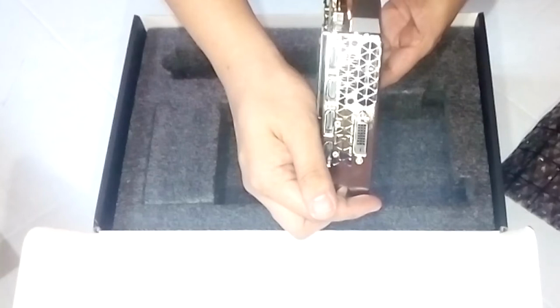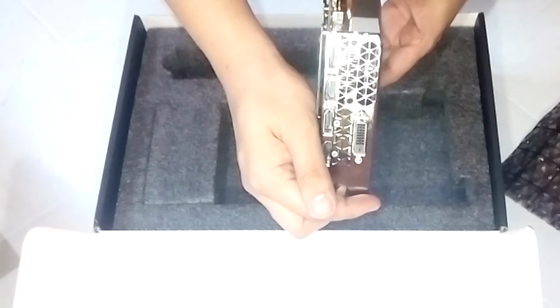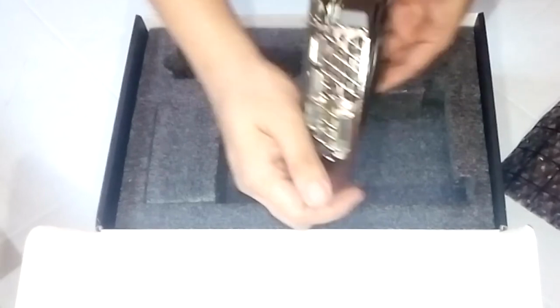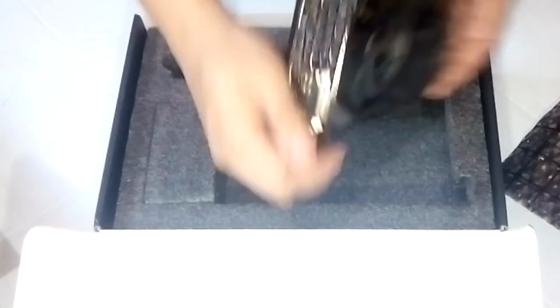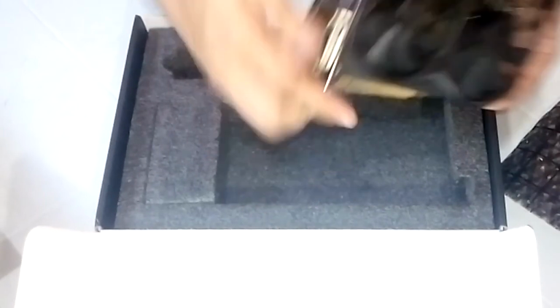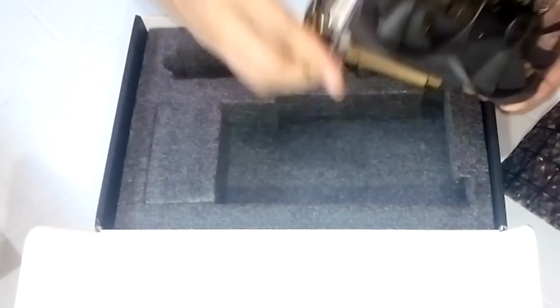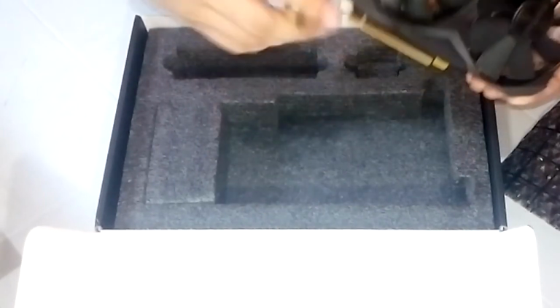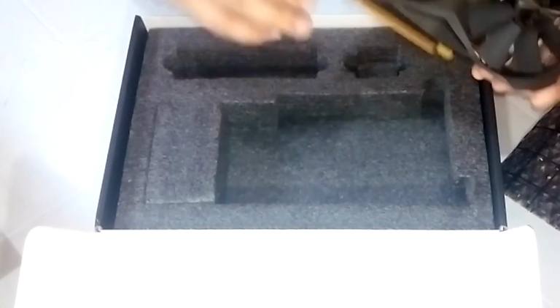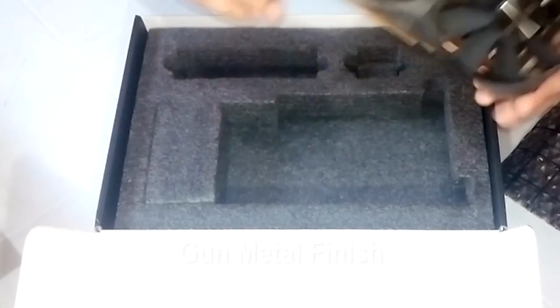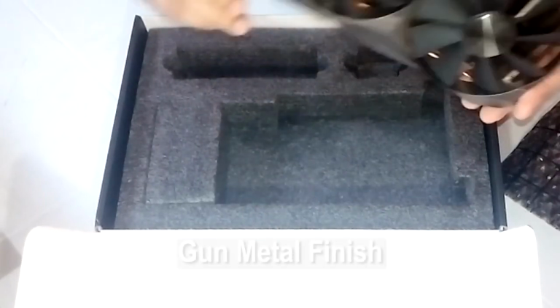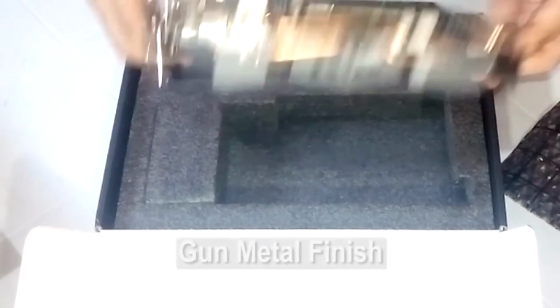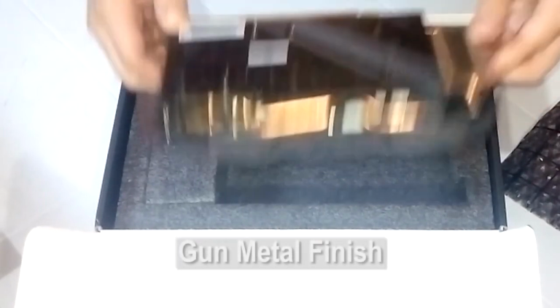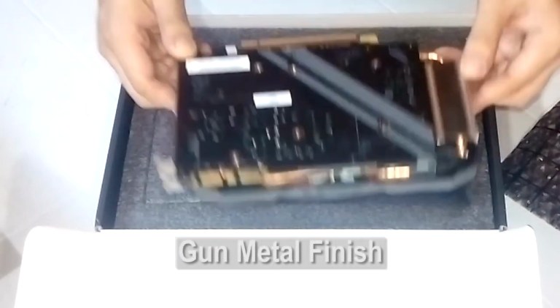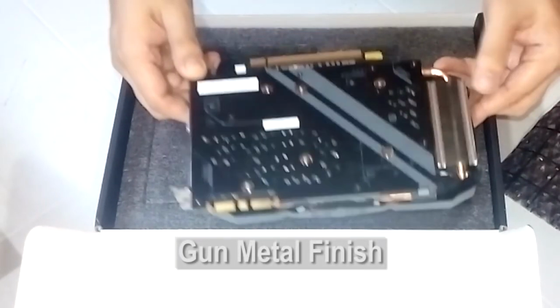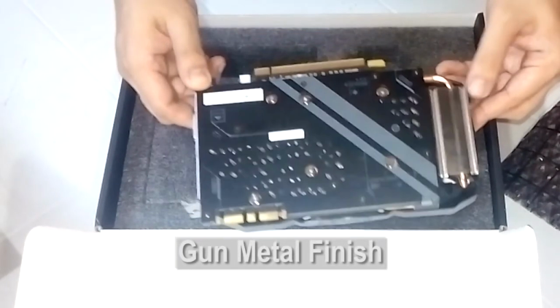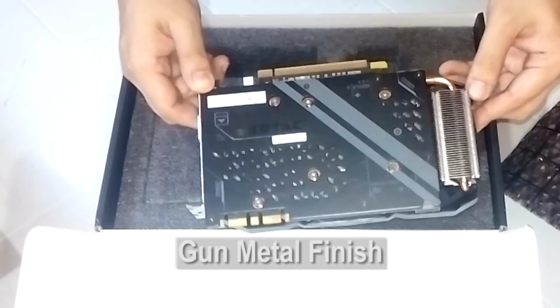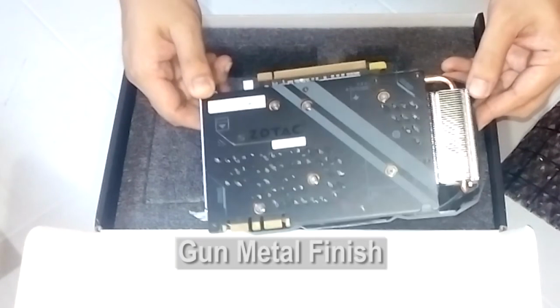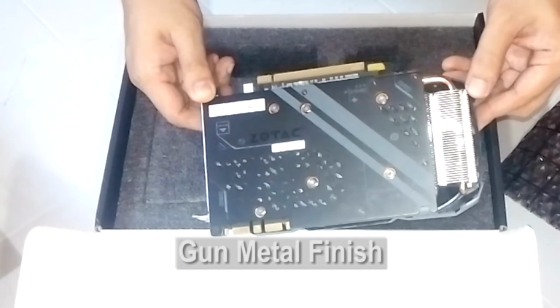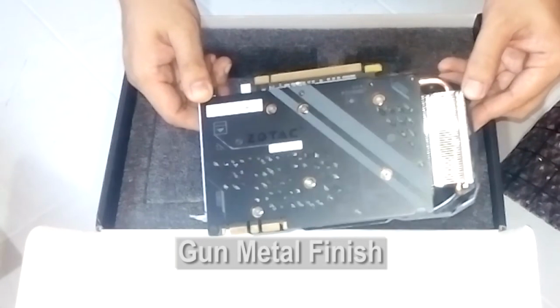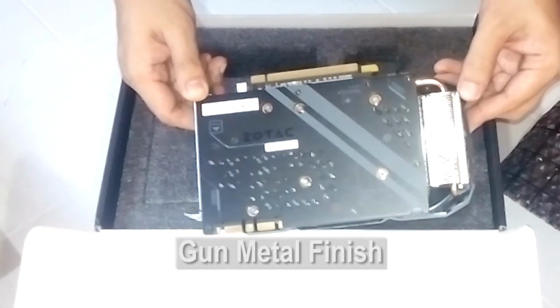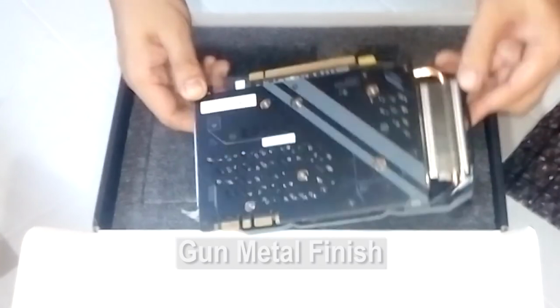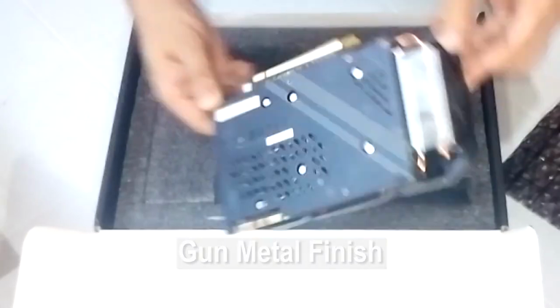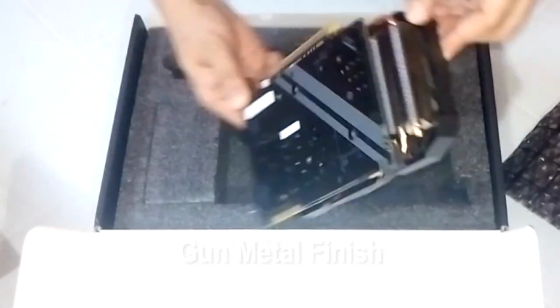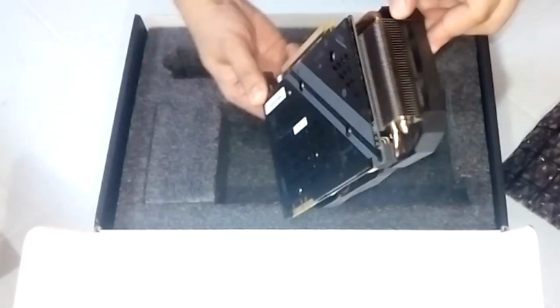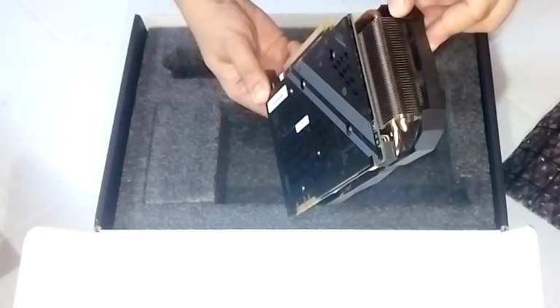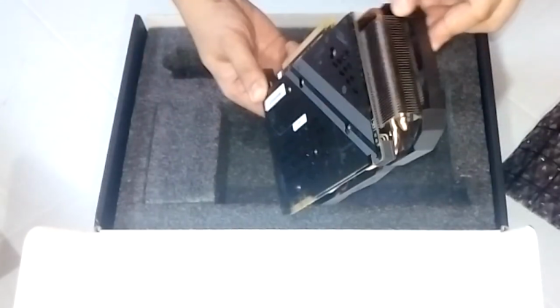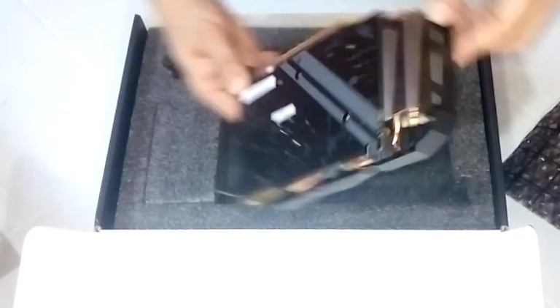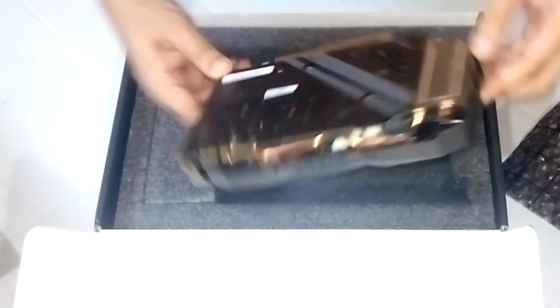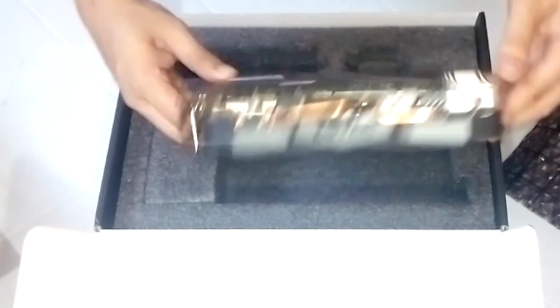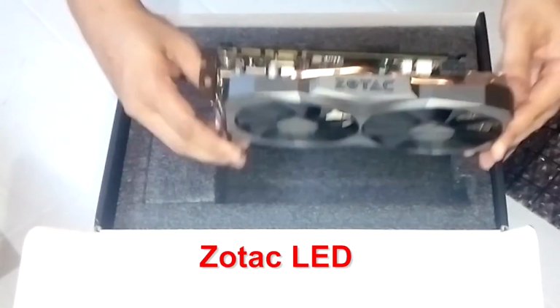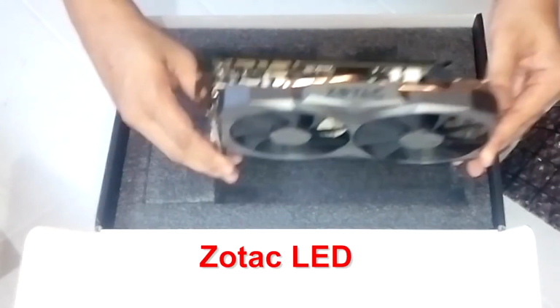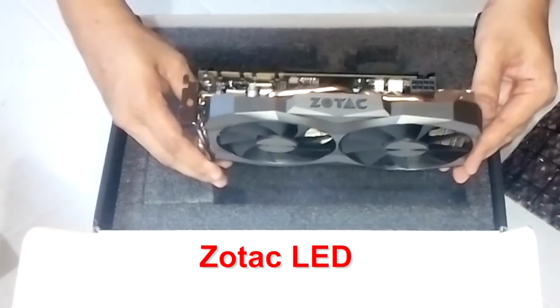Aesthetically, the card has a neutral gunmetal finish with an illuminated white Zotac logo and backplate for added protection.